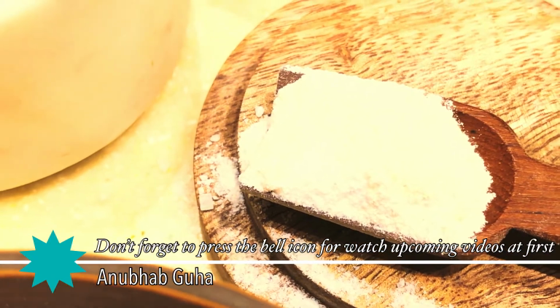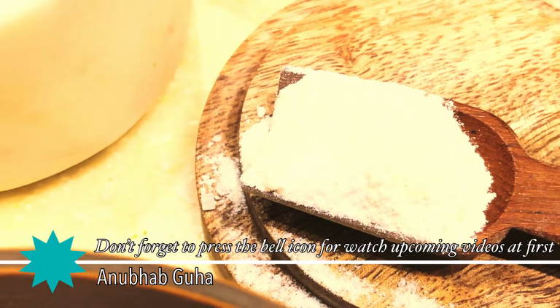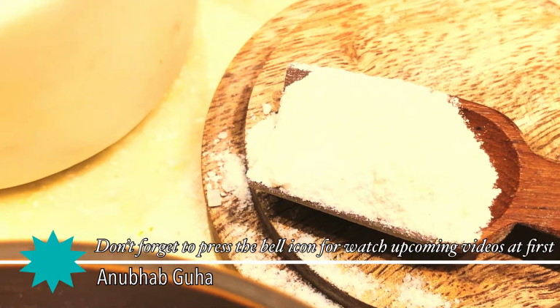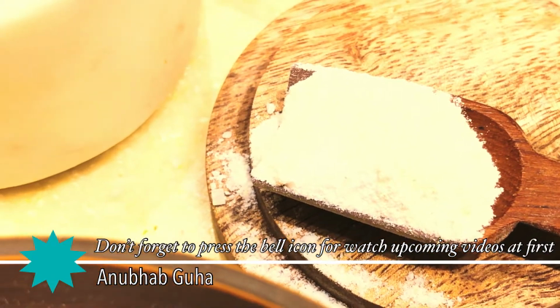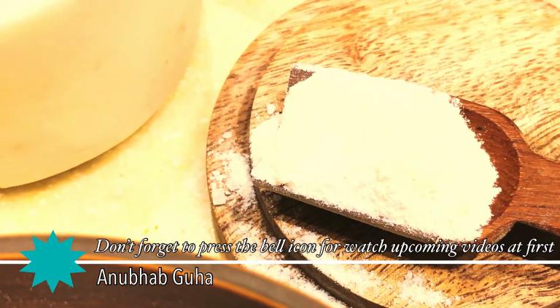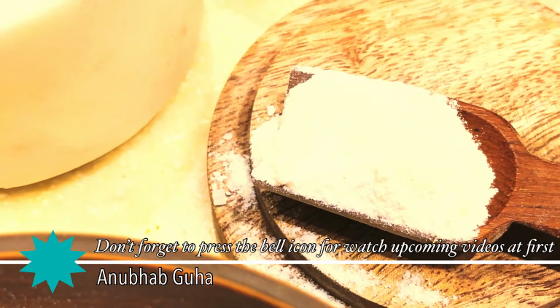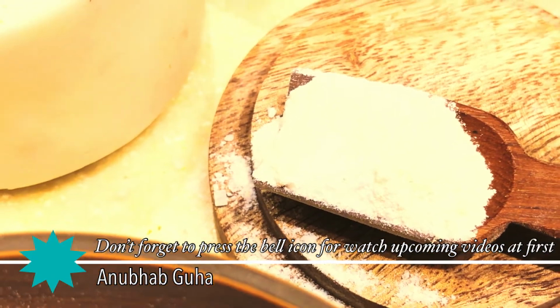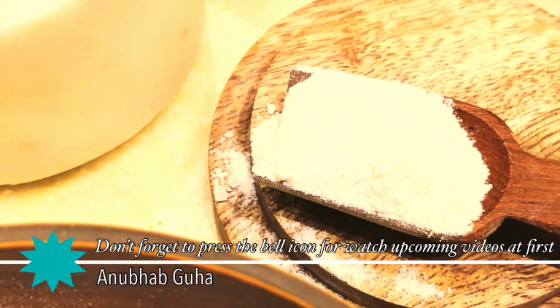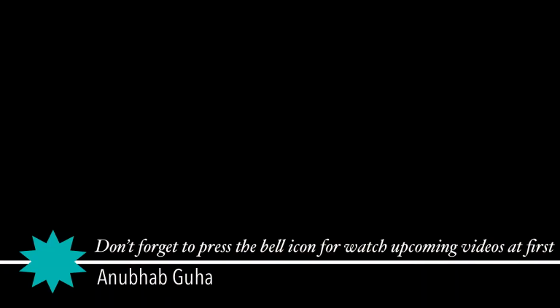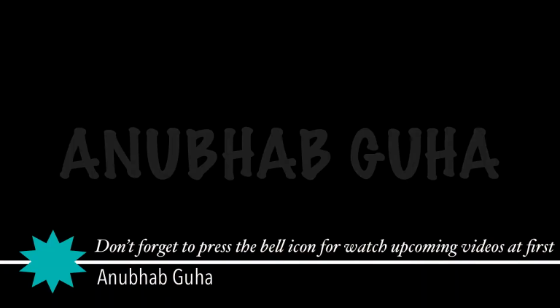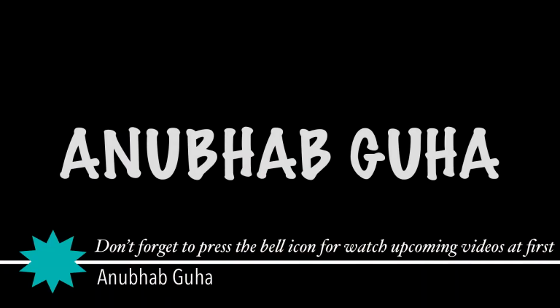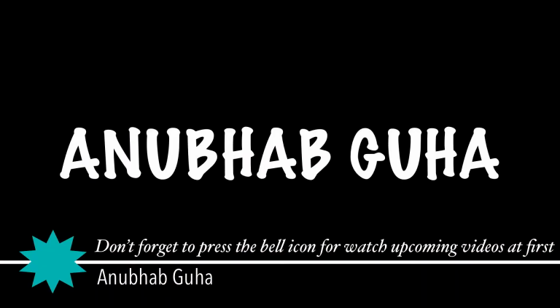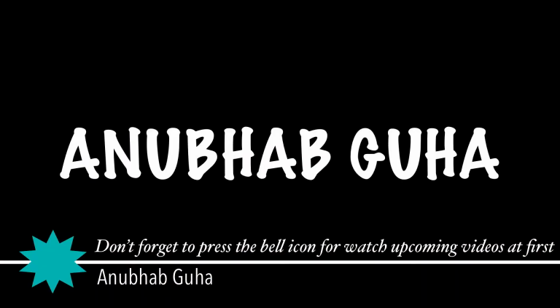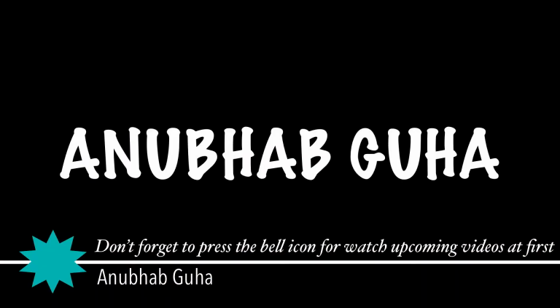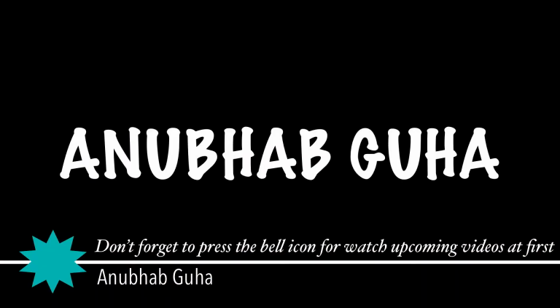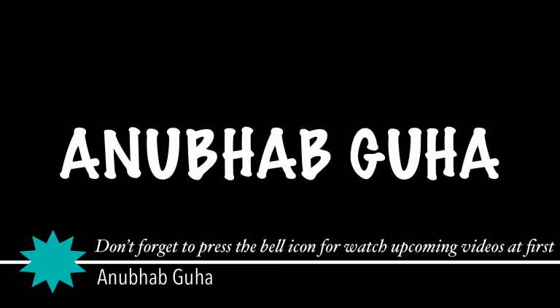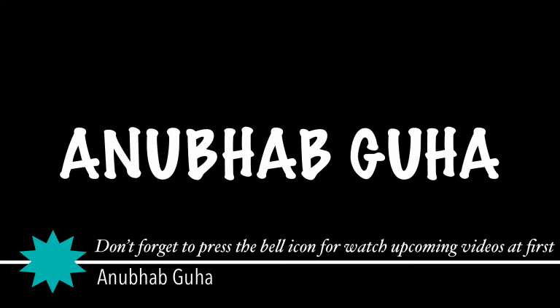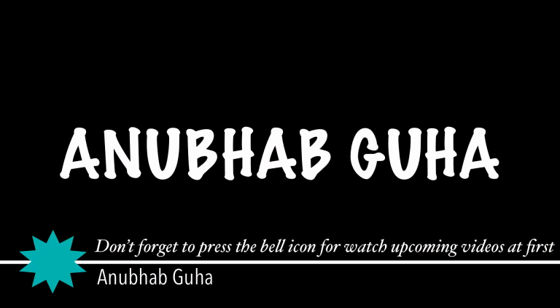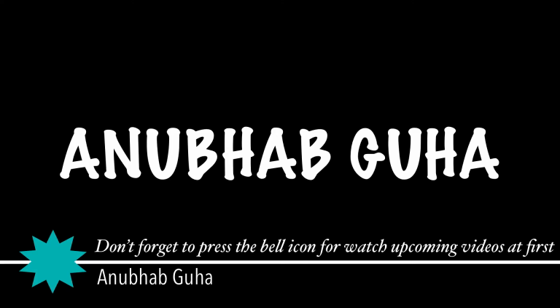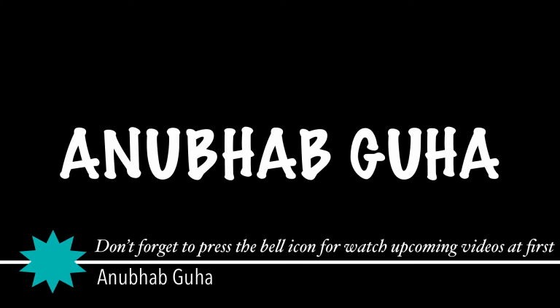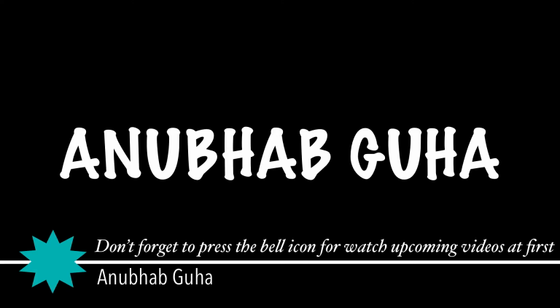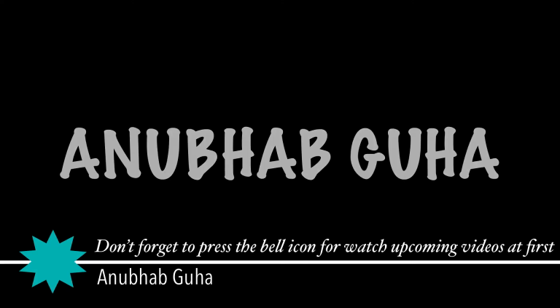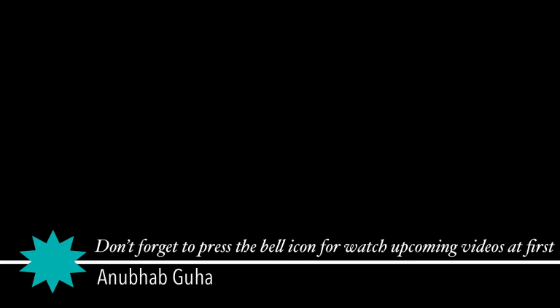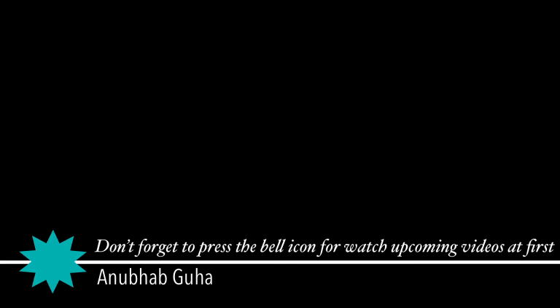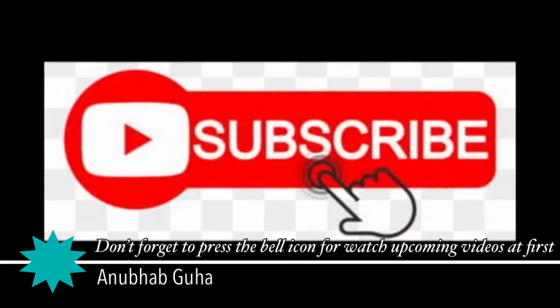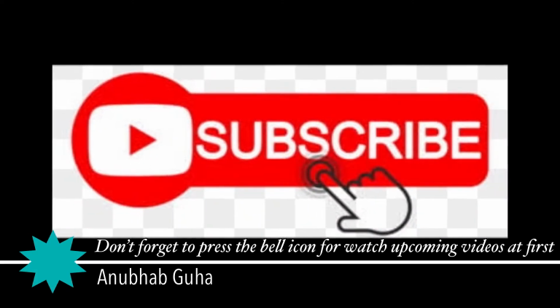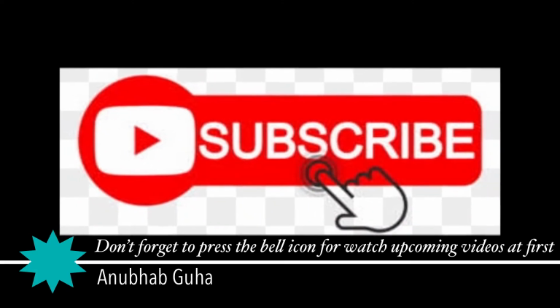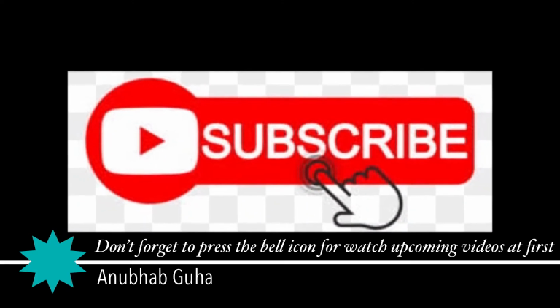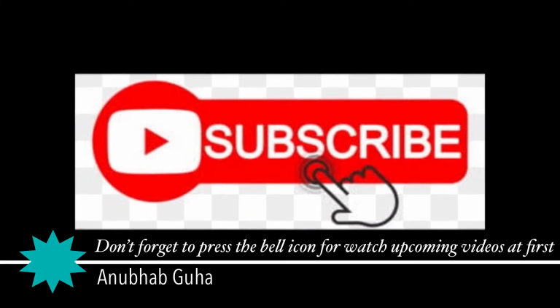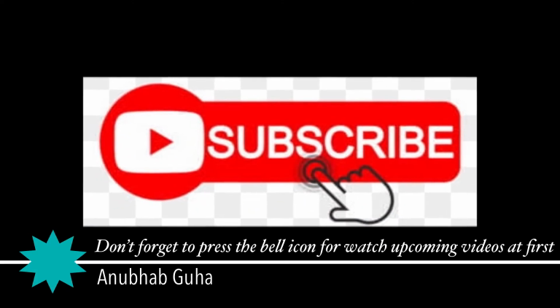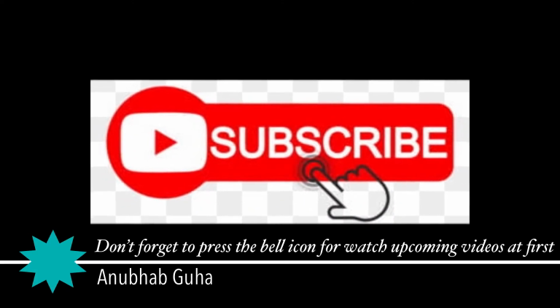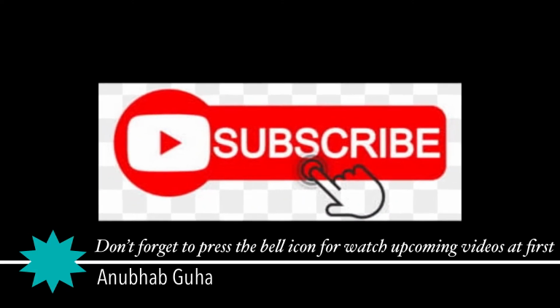I hope you like the video. If you like it, please don't forget to press the bell icon to watch upcoming videos first, and hit the subscribe button.